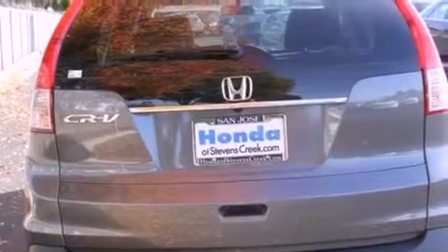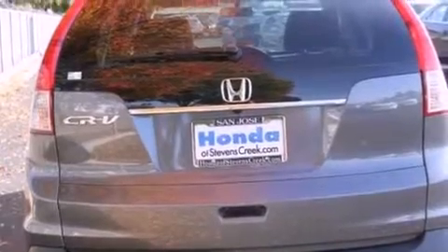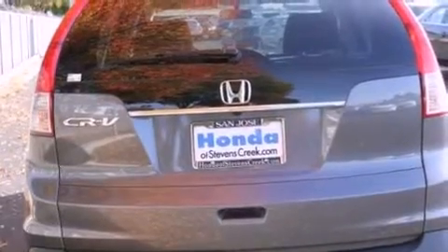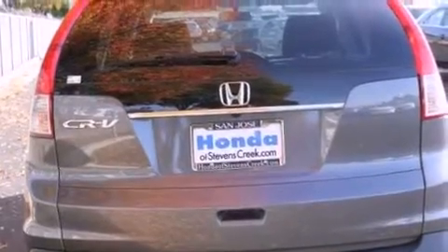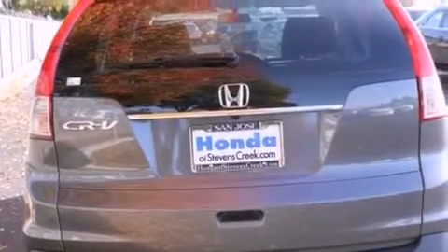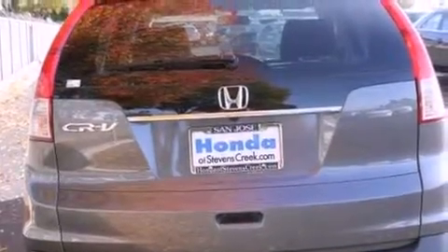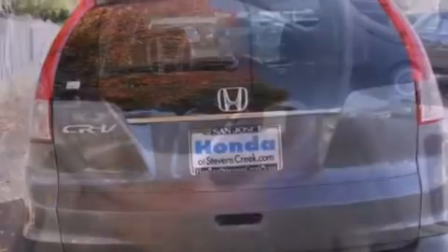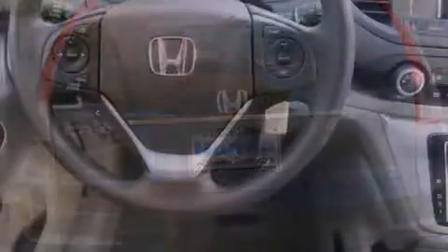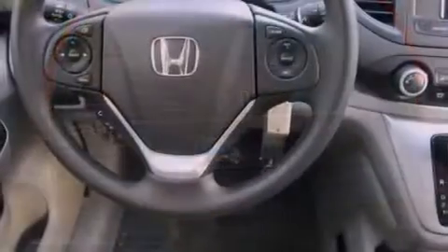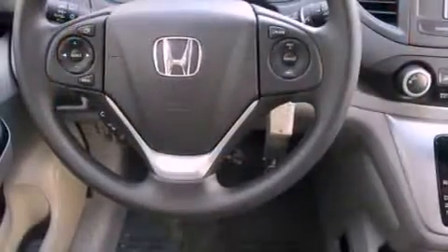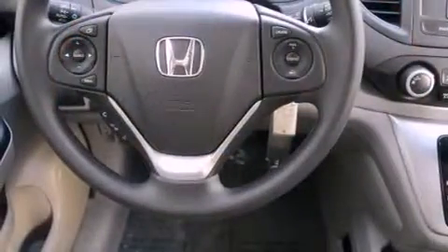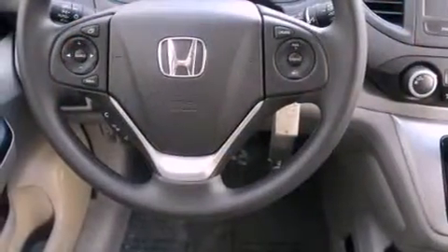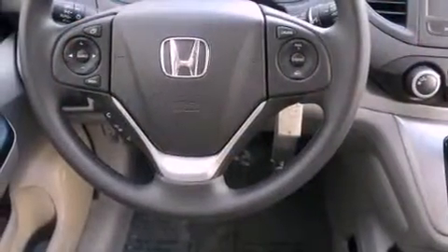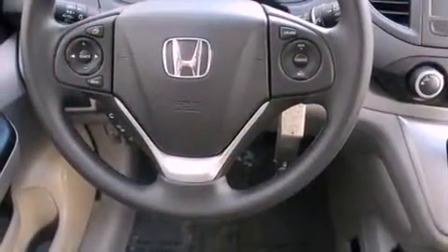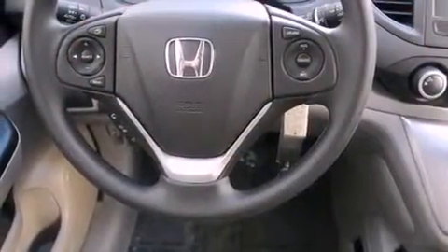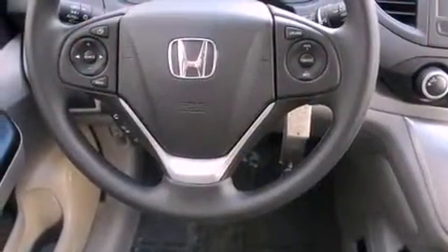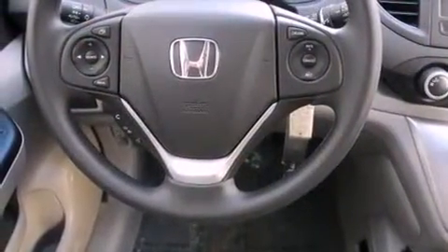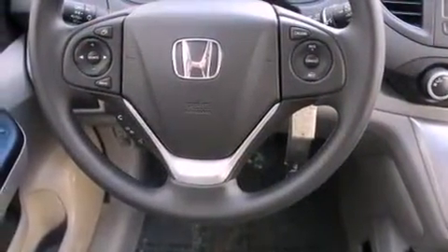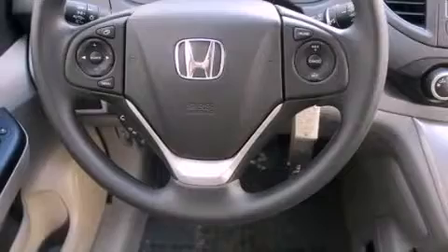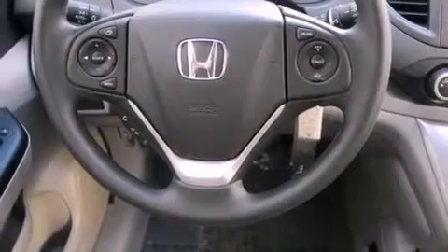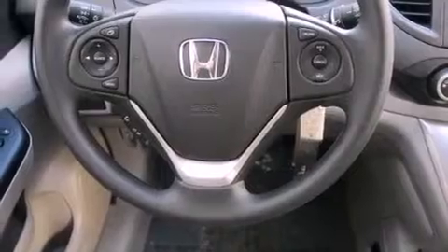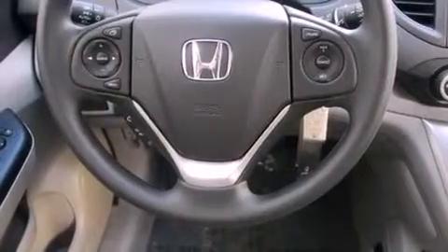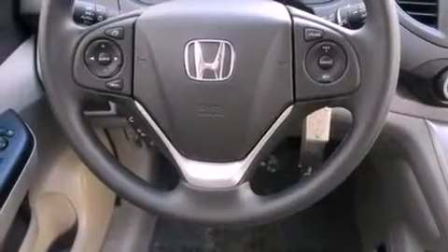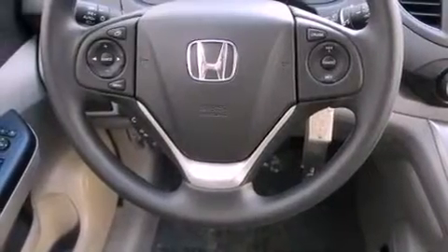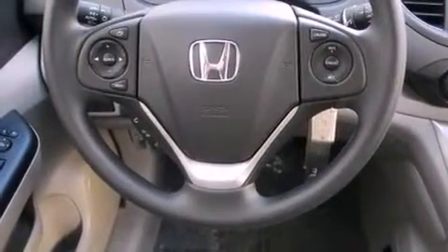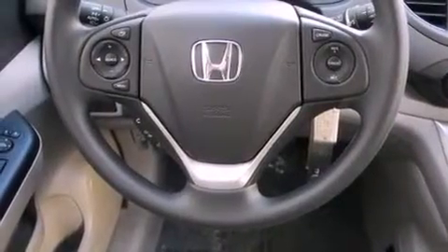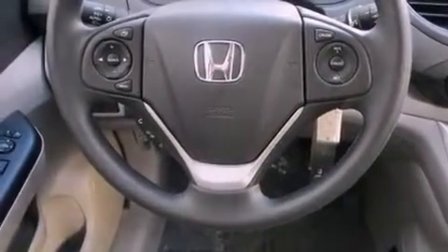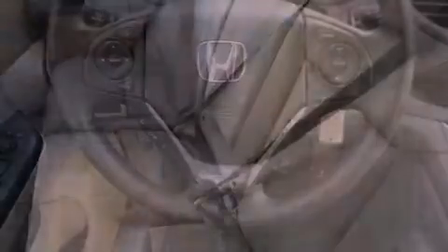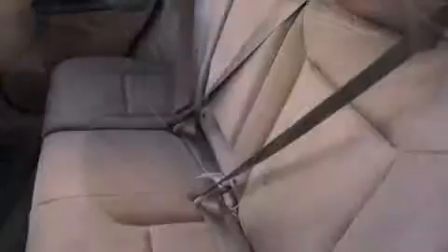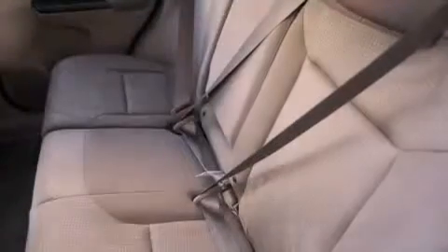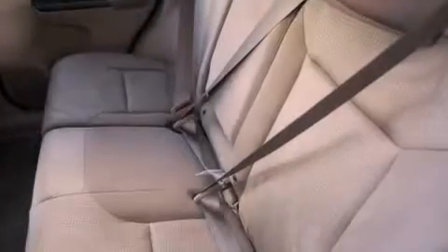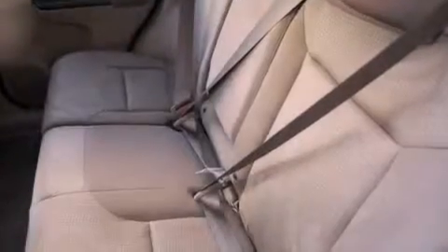Also included are a security system, a traction control system, an anti-lock braking system, a split-folding rear seat, and fog lamps.